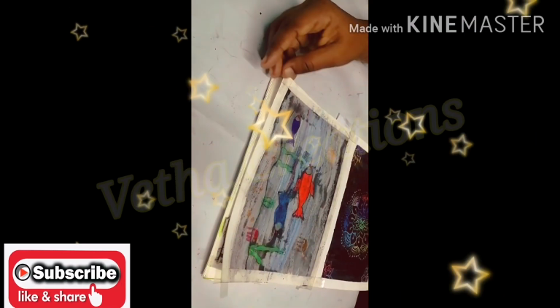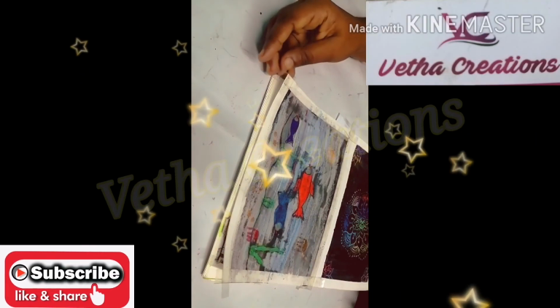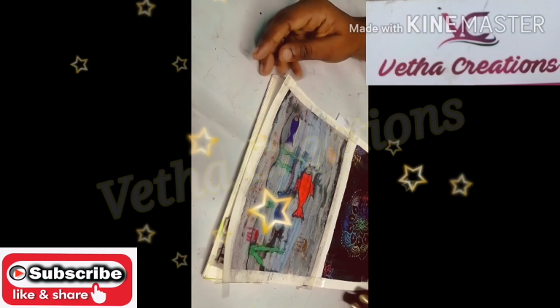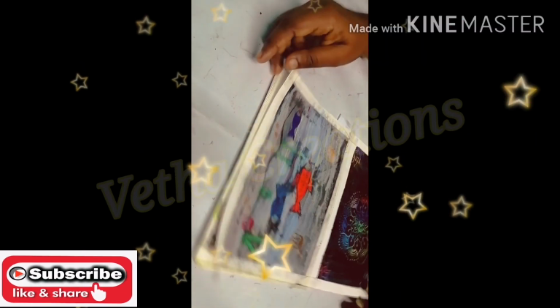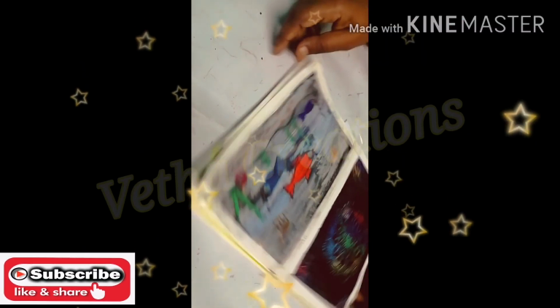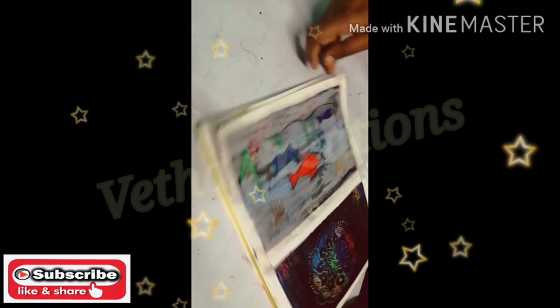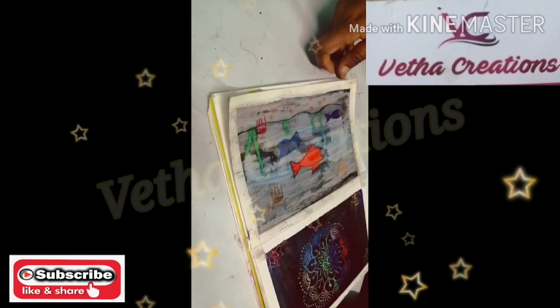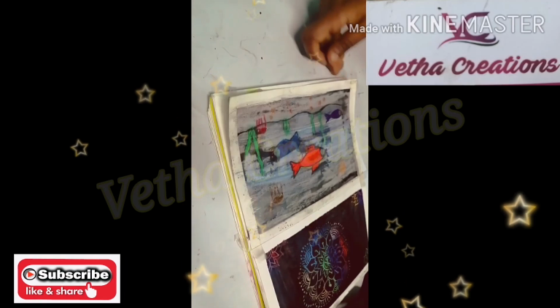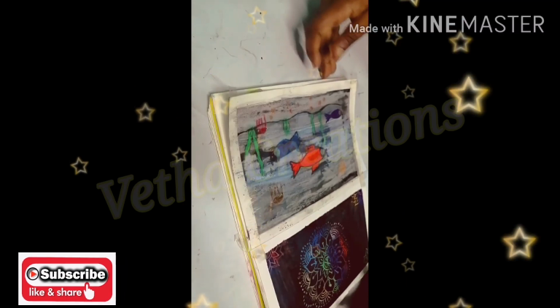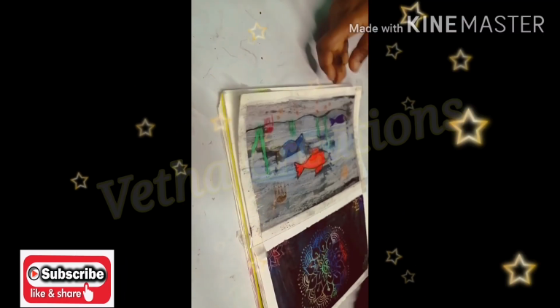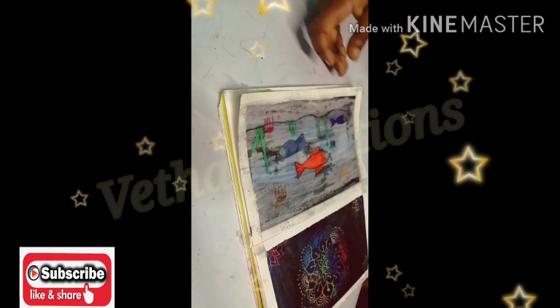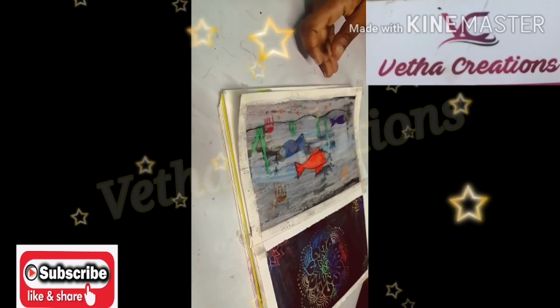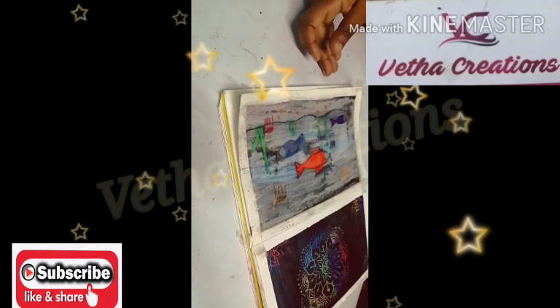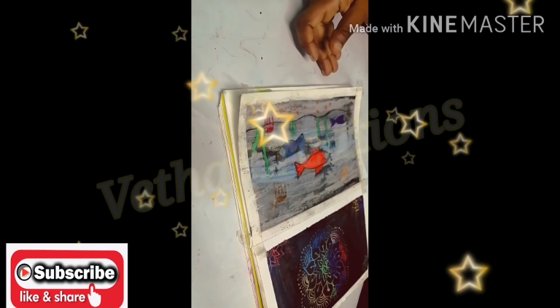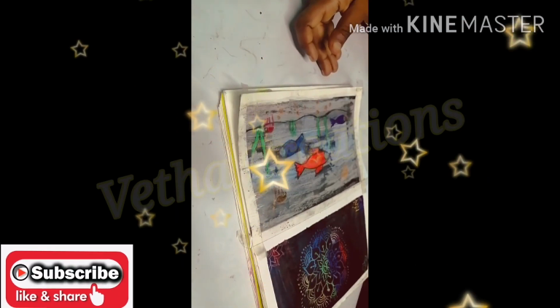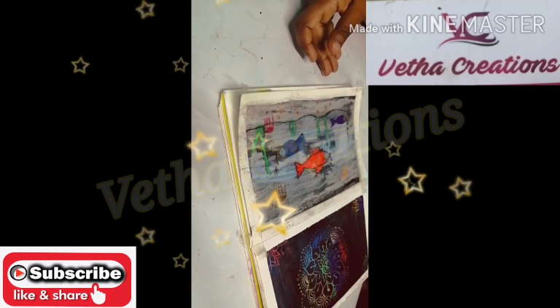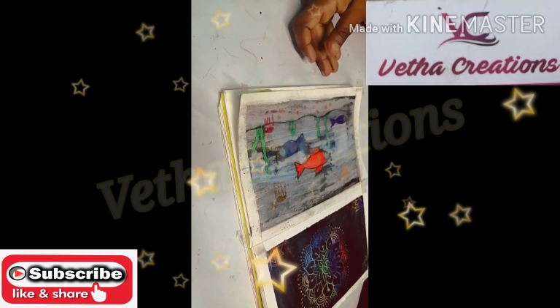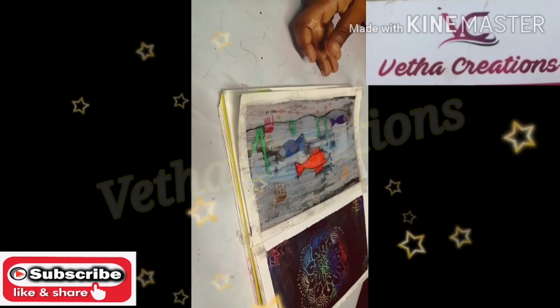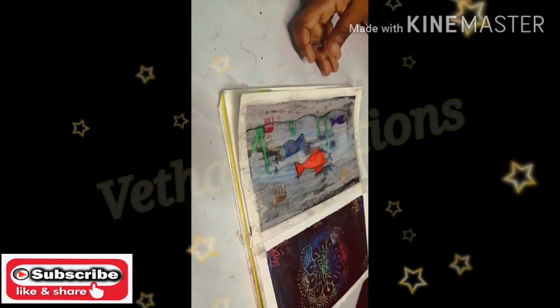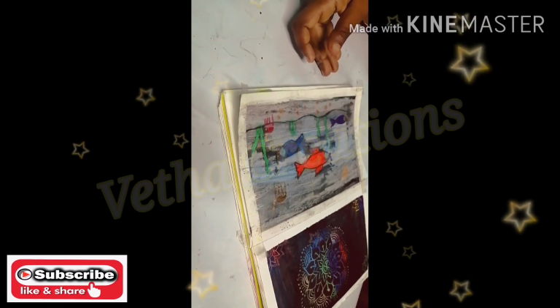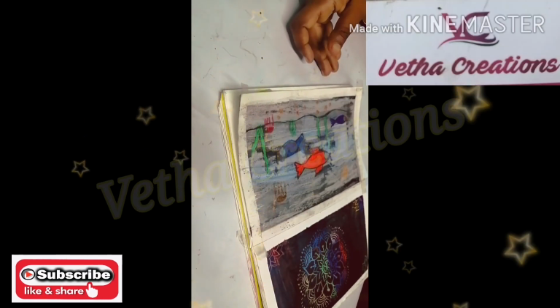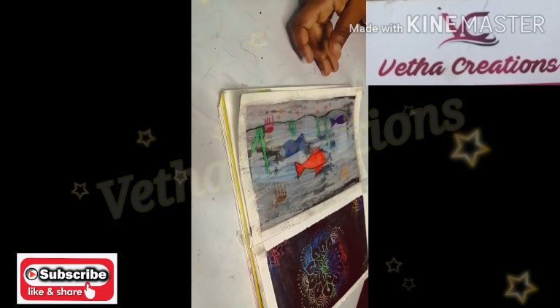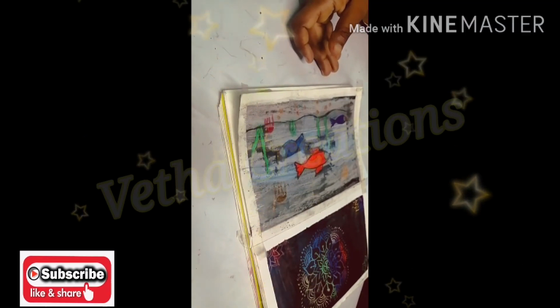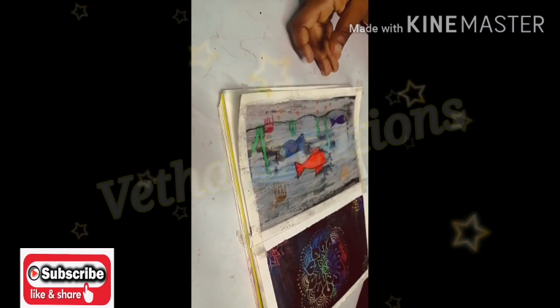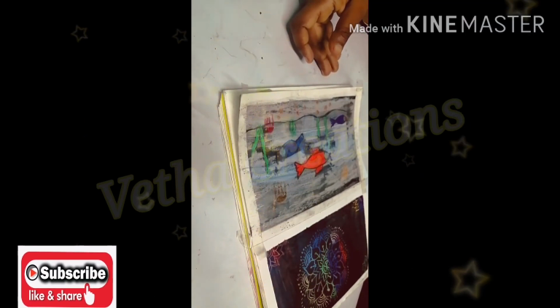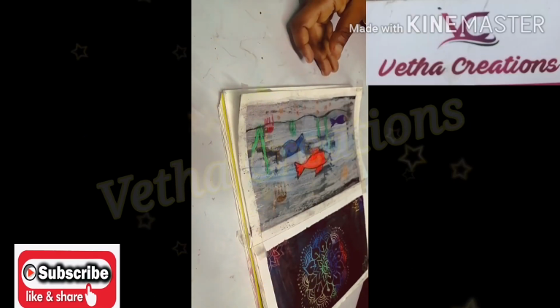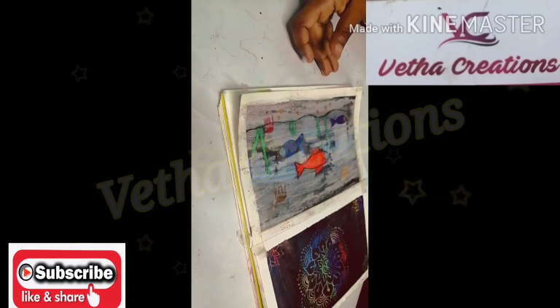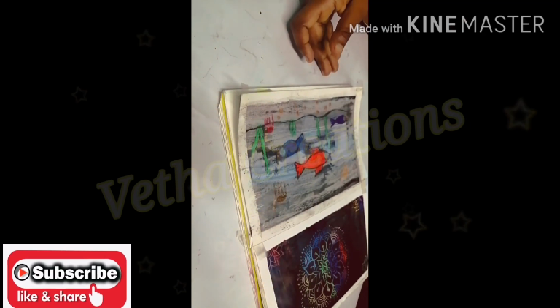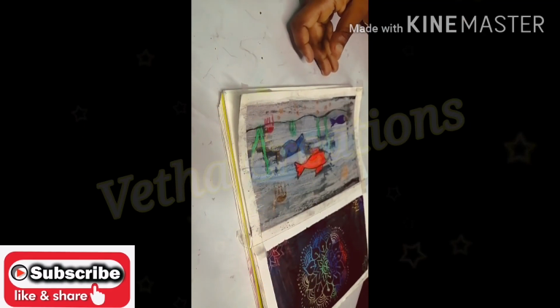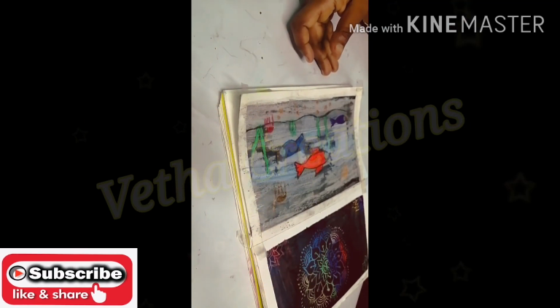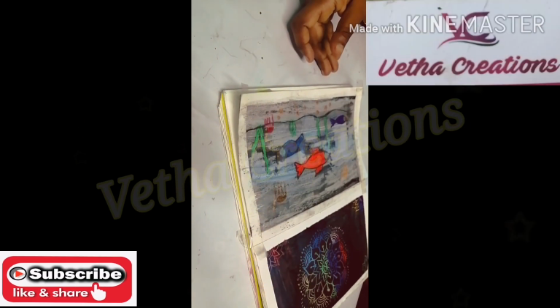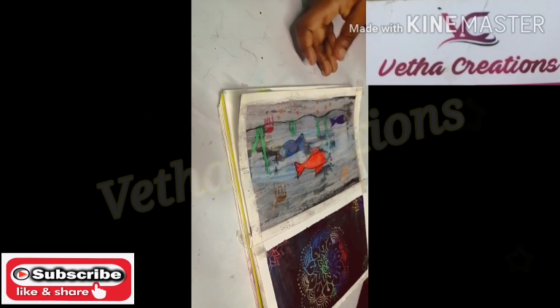Please like and share the video. We will see you in the next video.